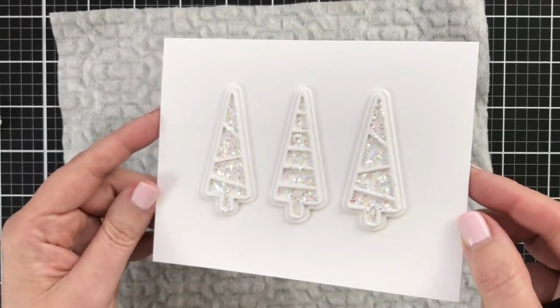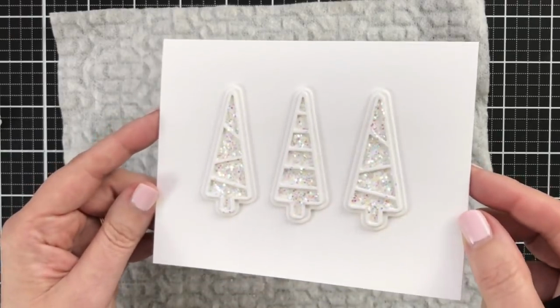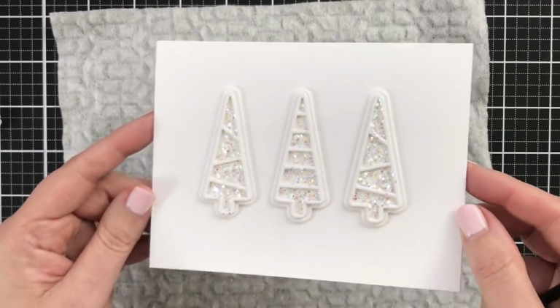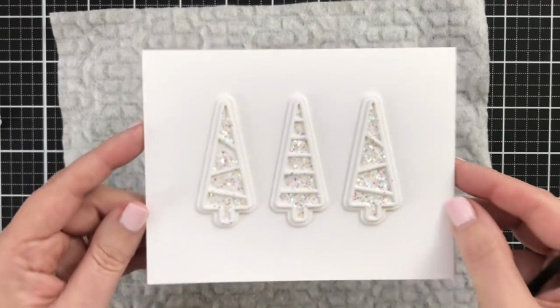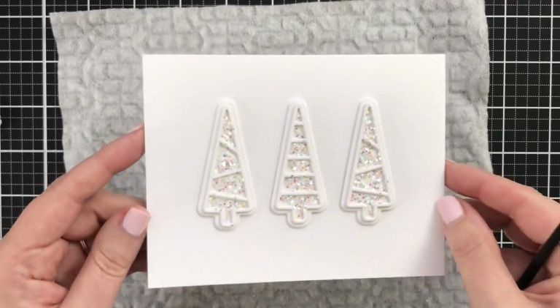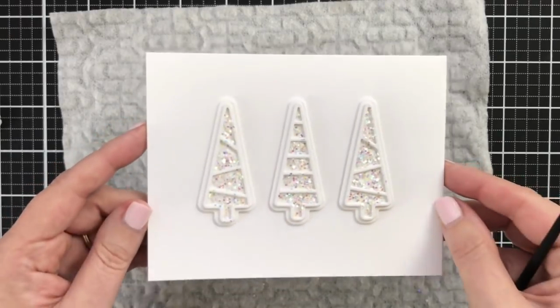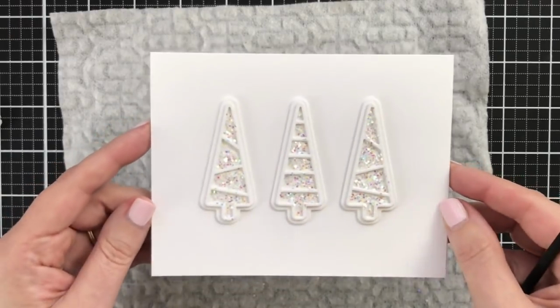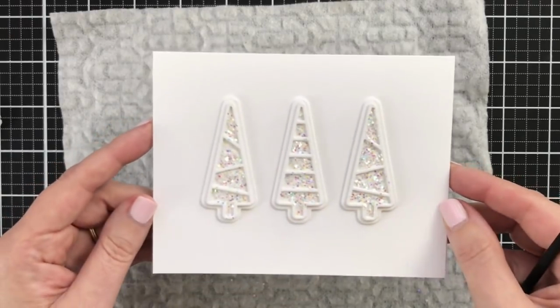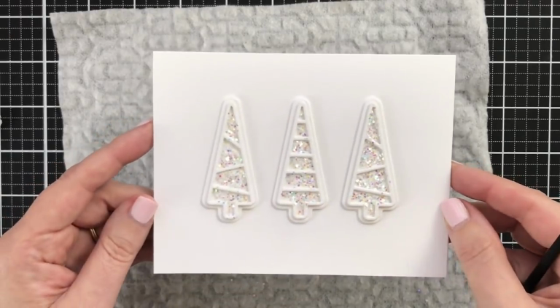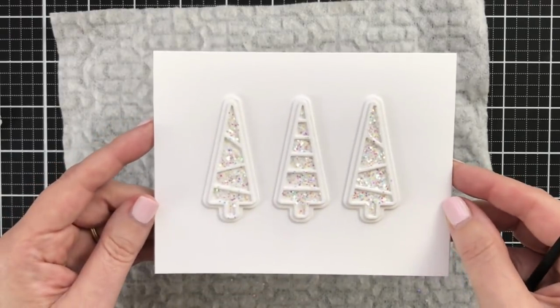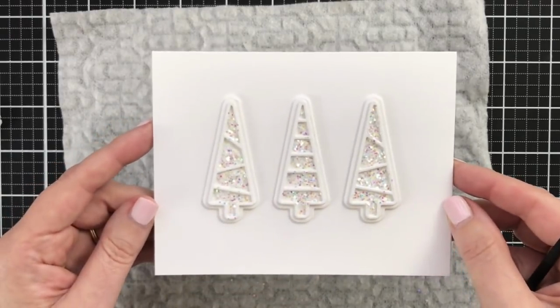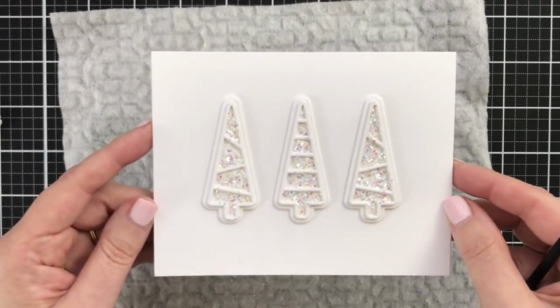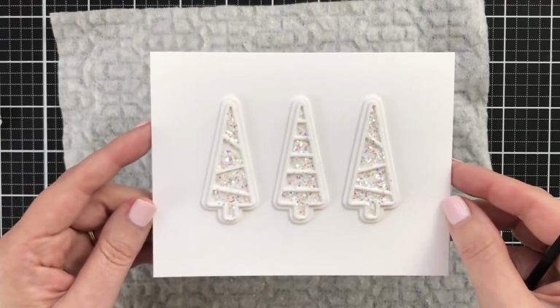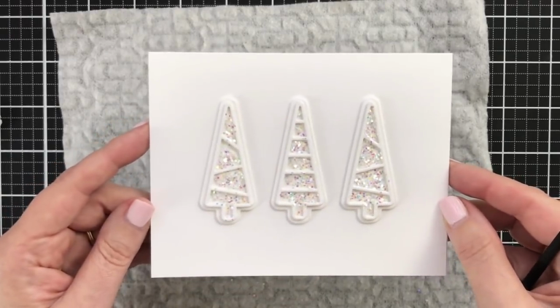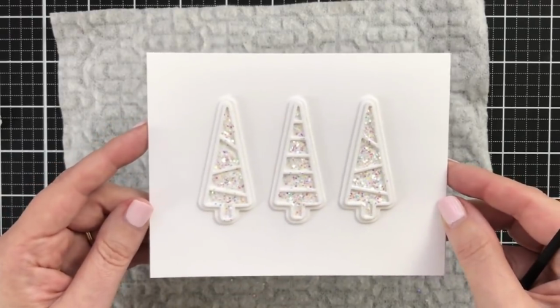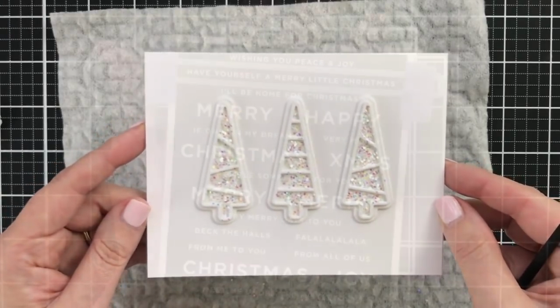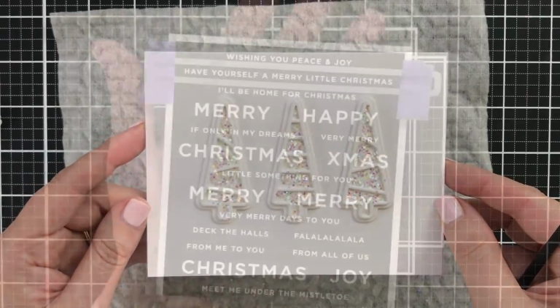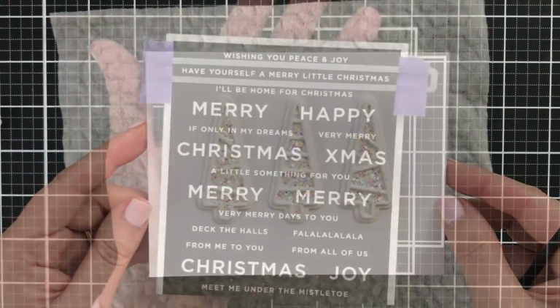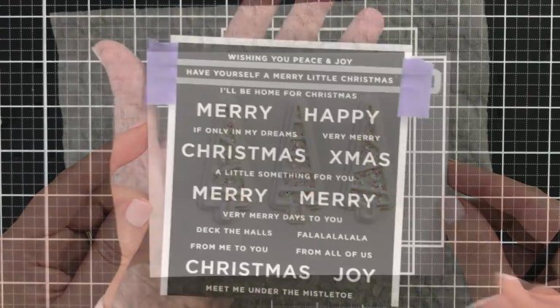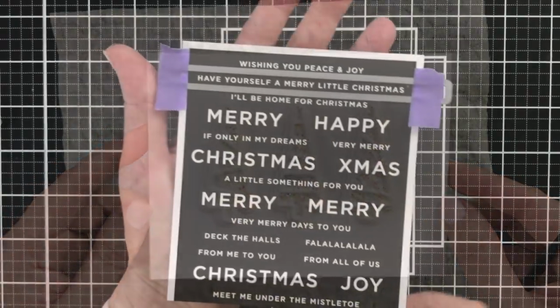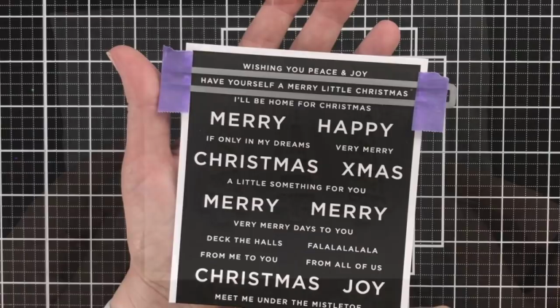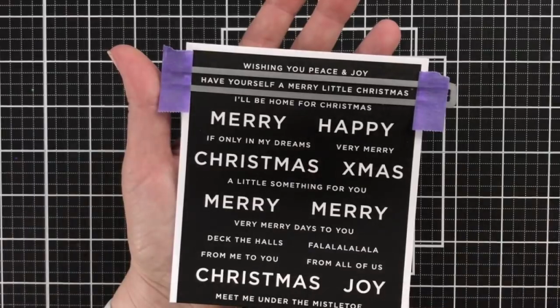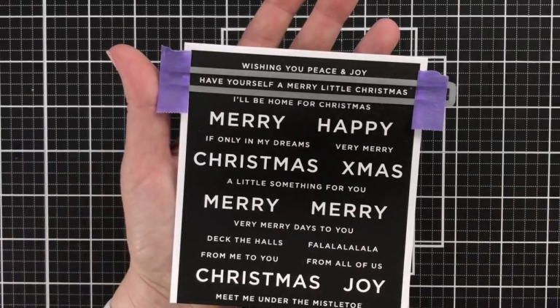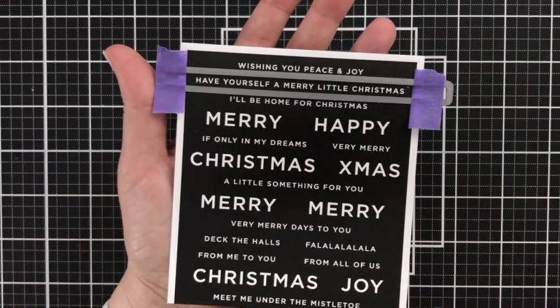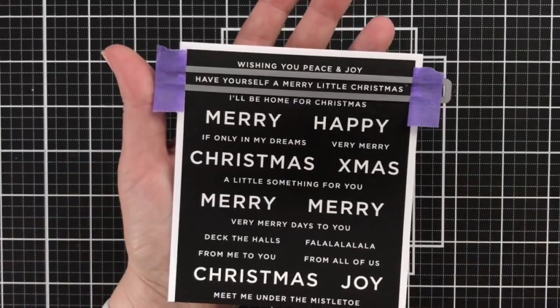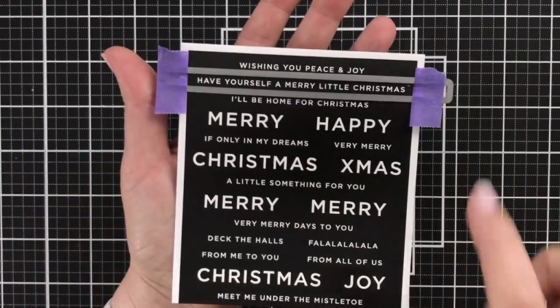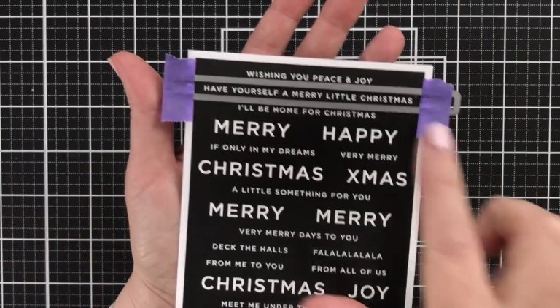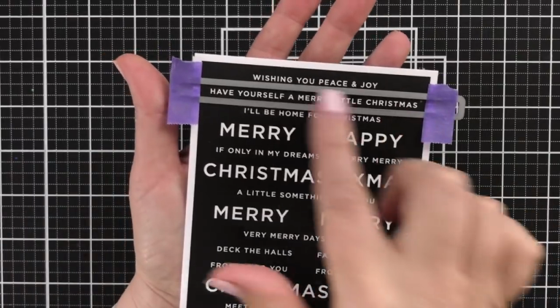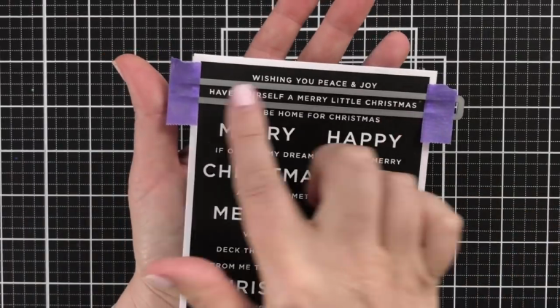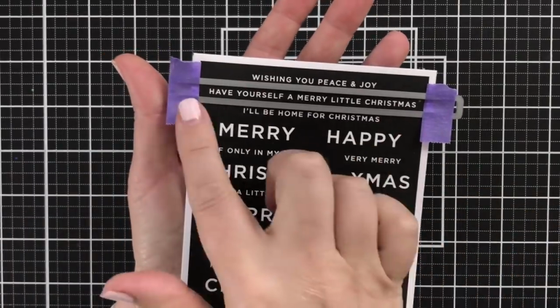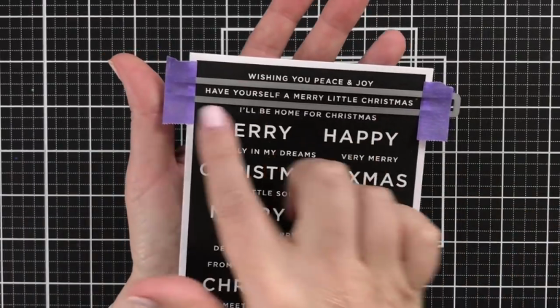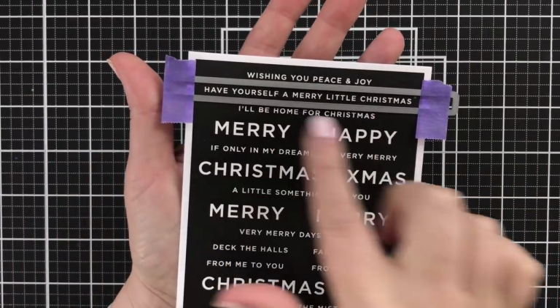It's neutral with the white-on-white die cuts, but the glitter adds some fun.